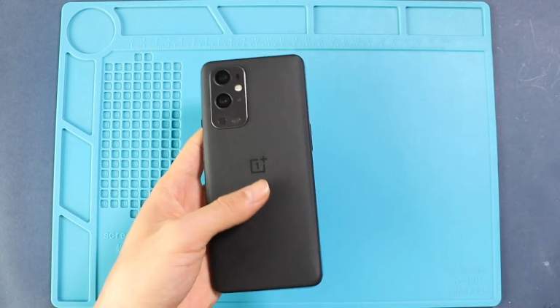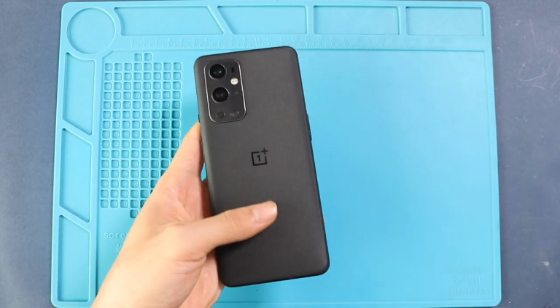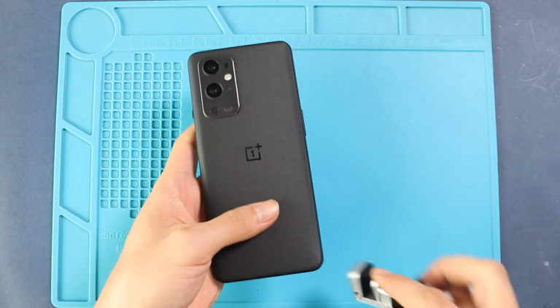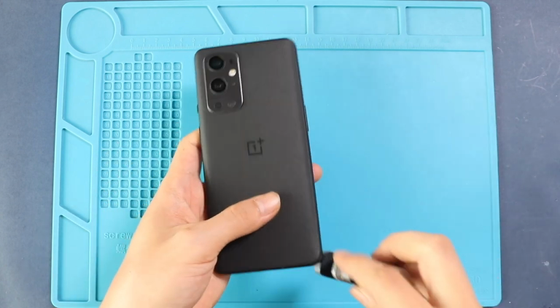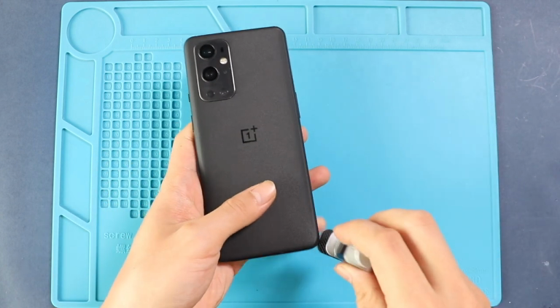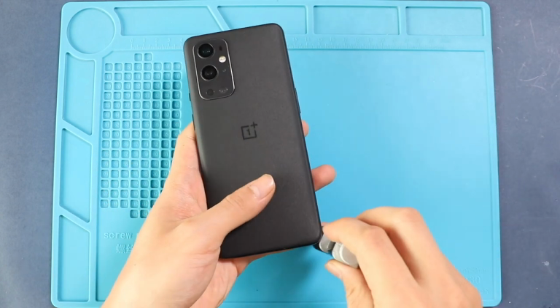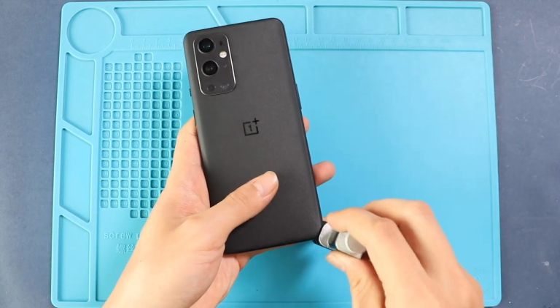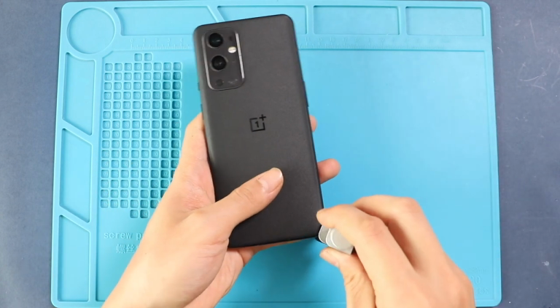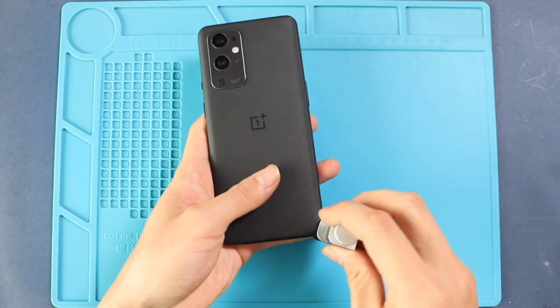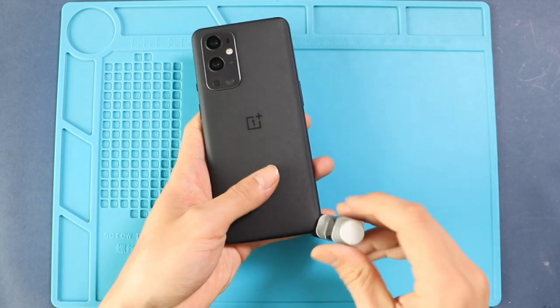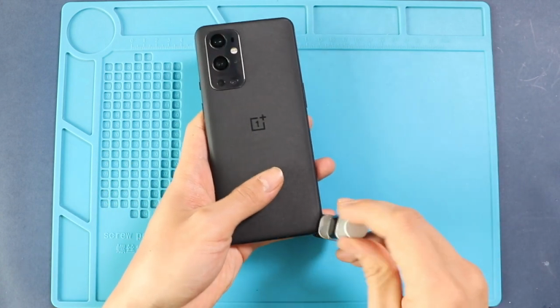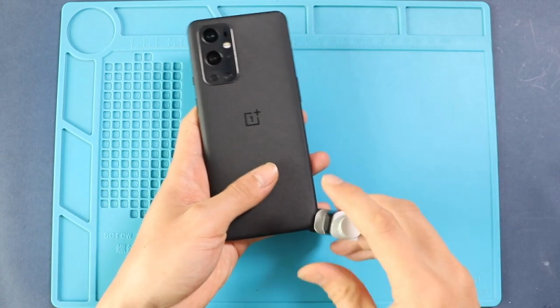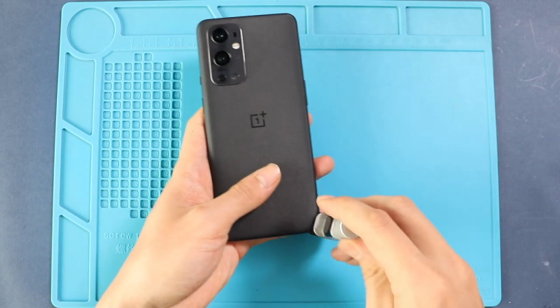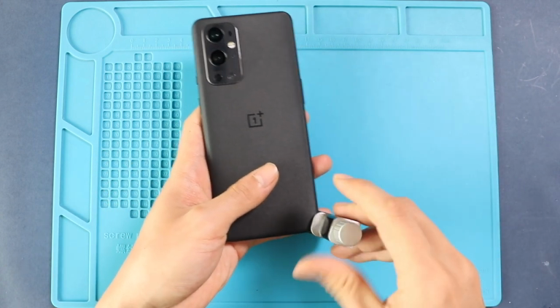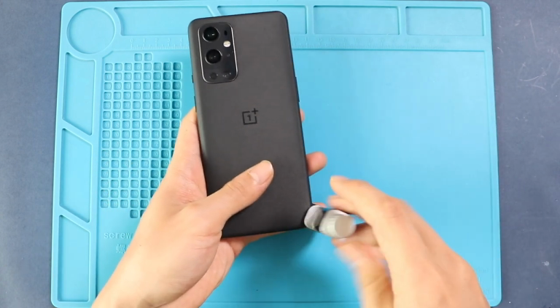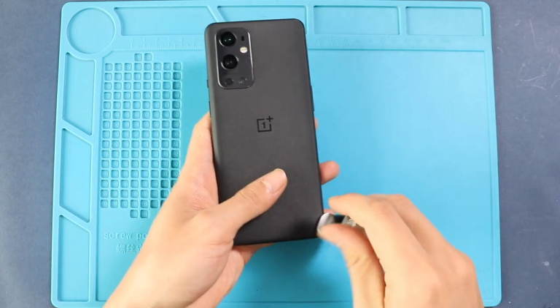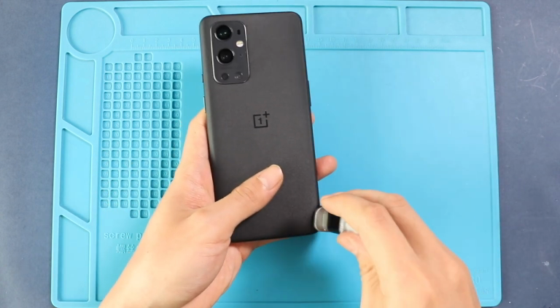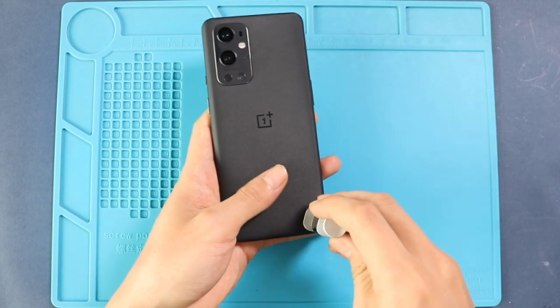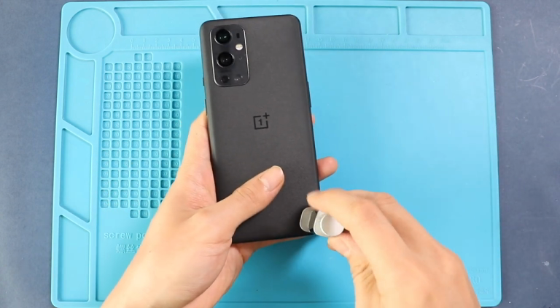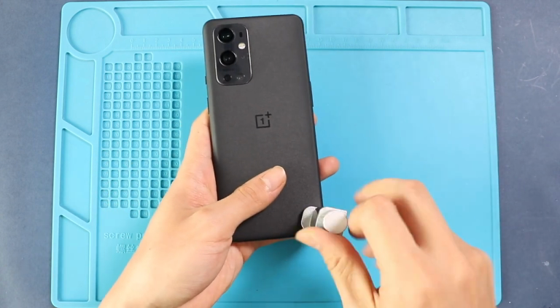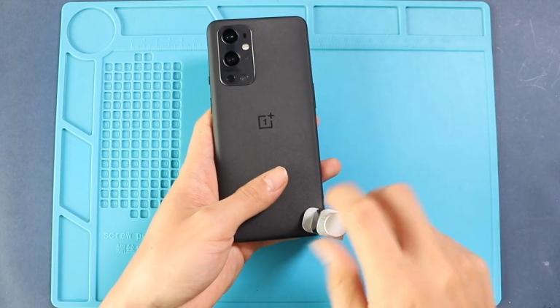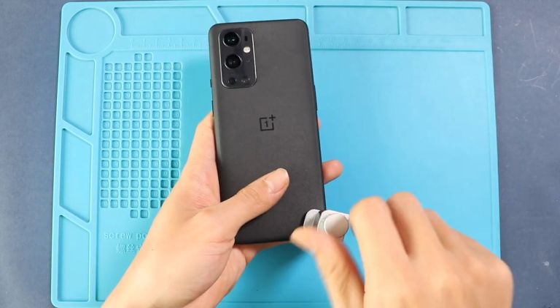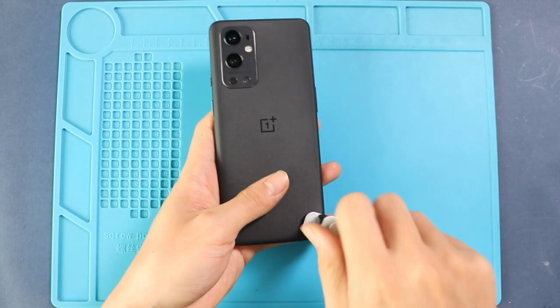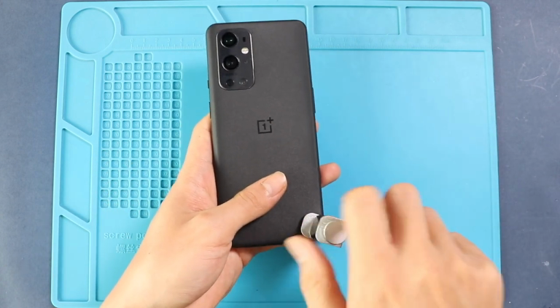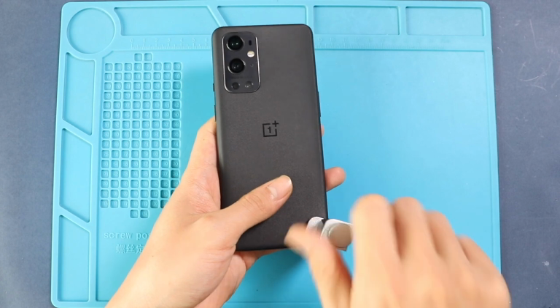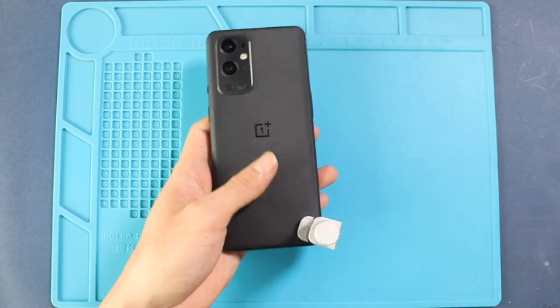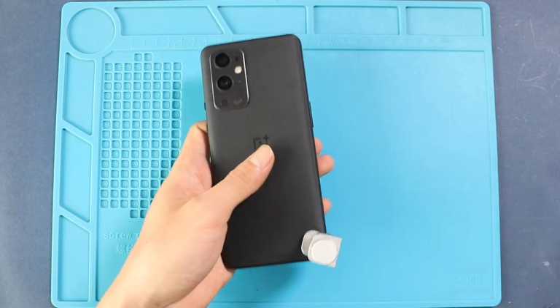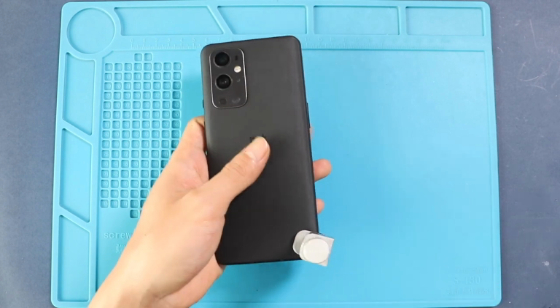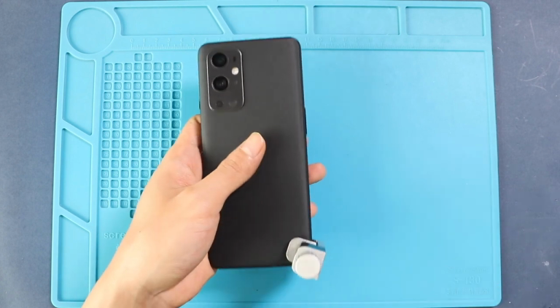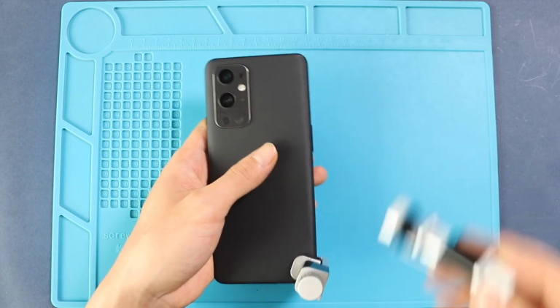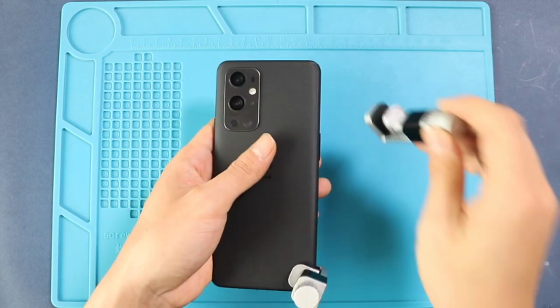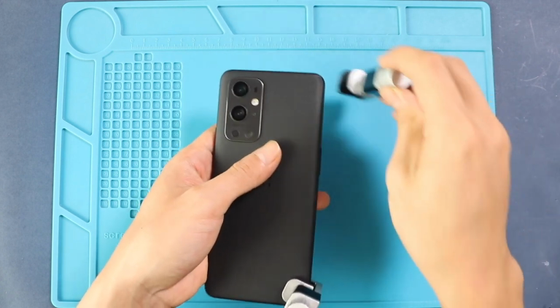Next, place the new back cover. Finally, we add a binding clip to secure the back cover with the body. On the other hand, you can use rubber bands and leave them for some time.